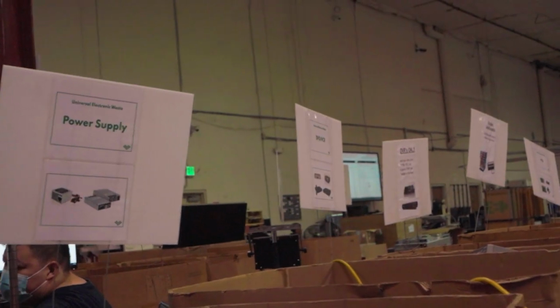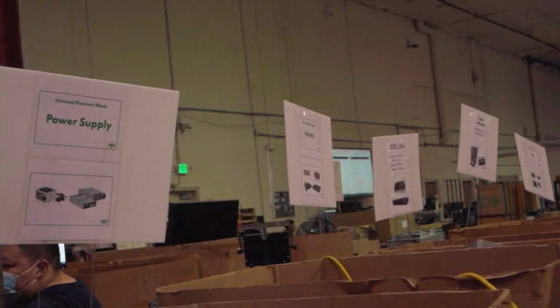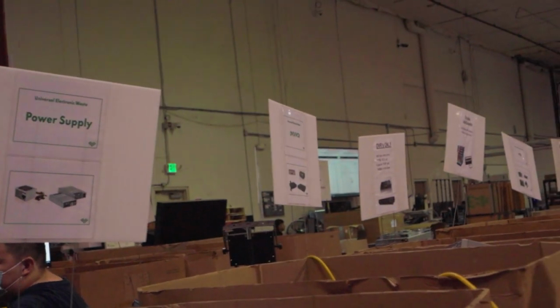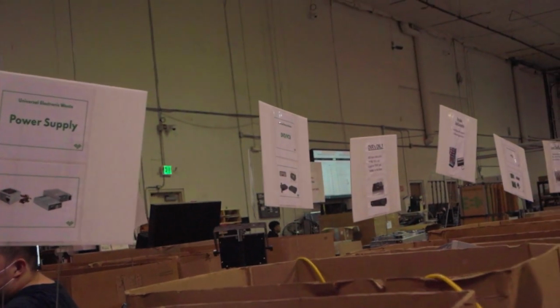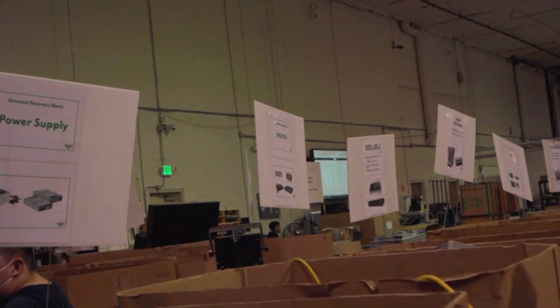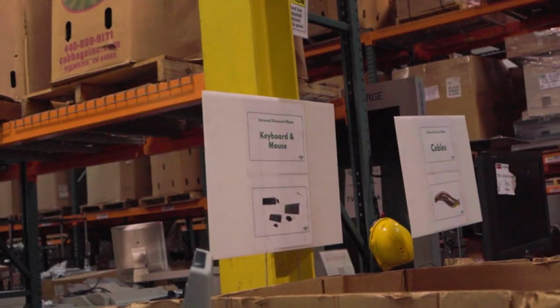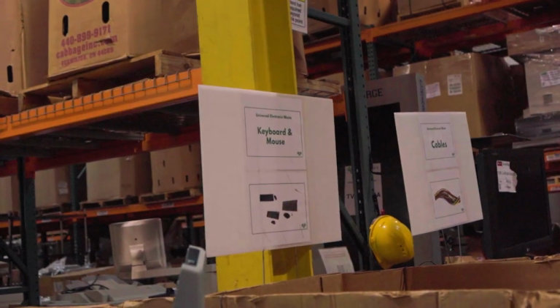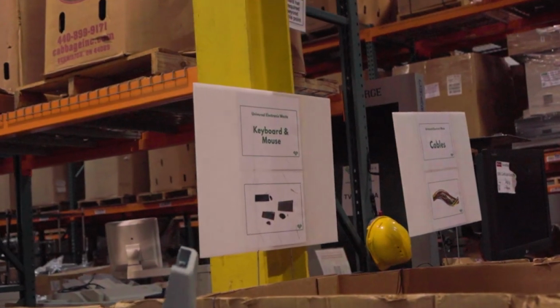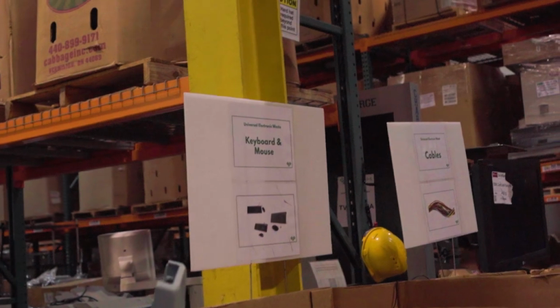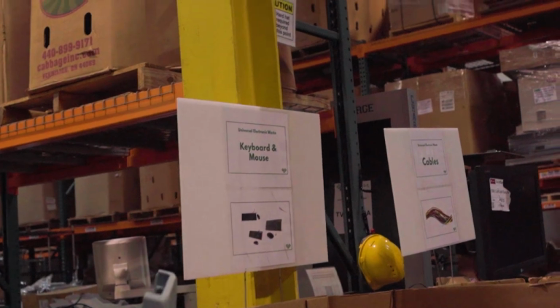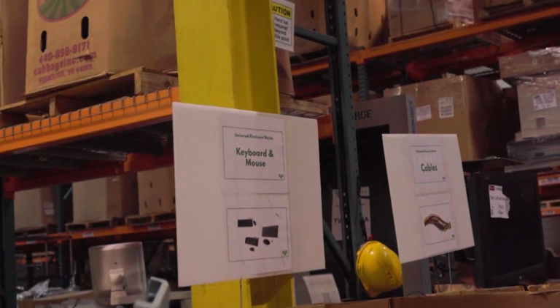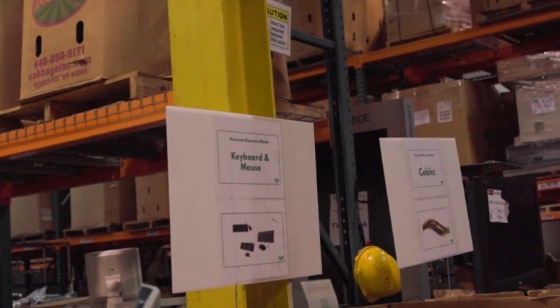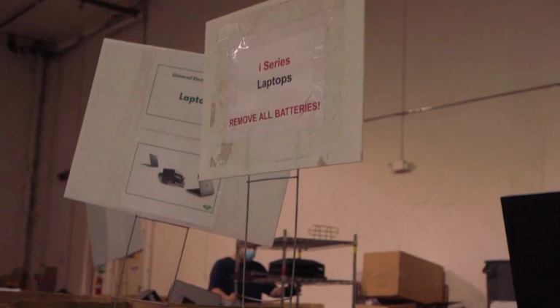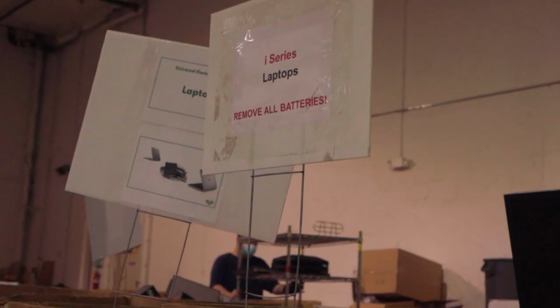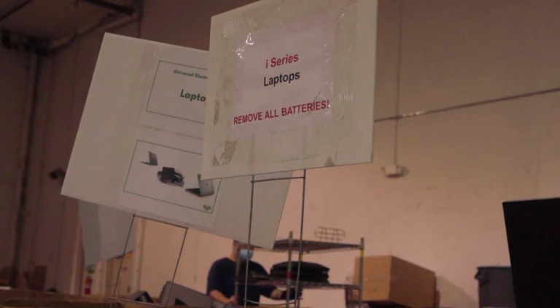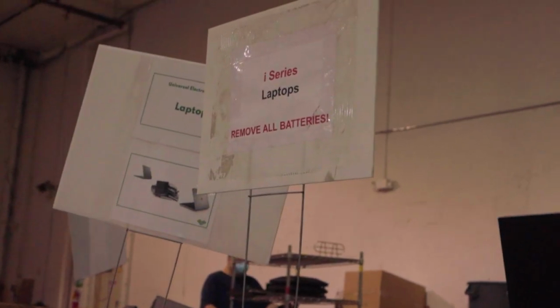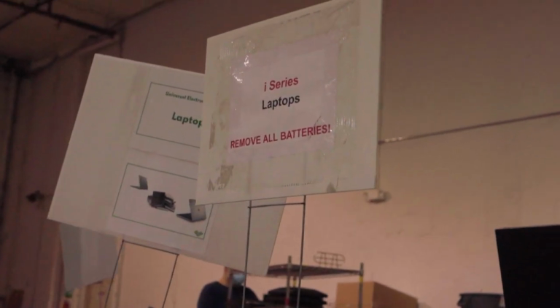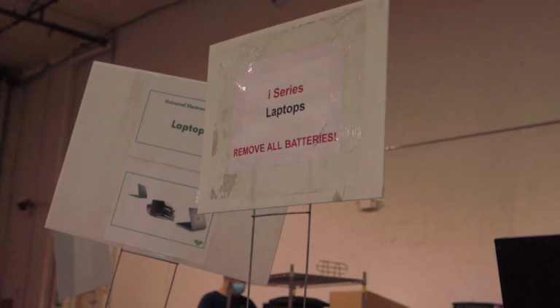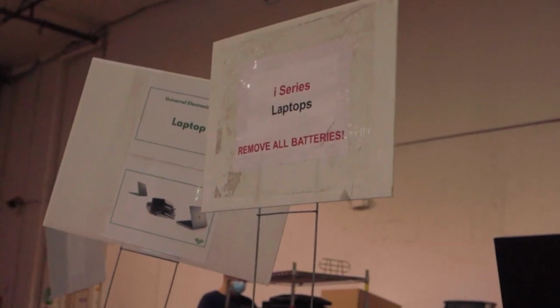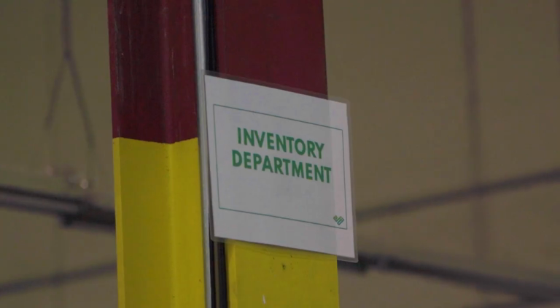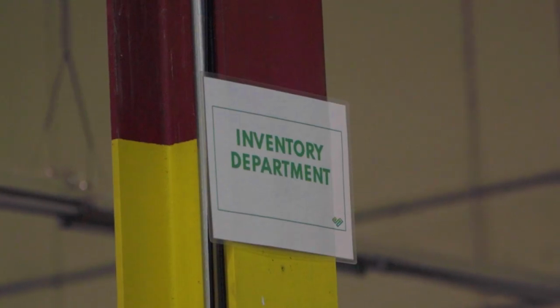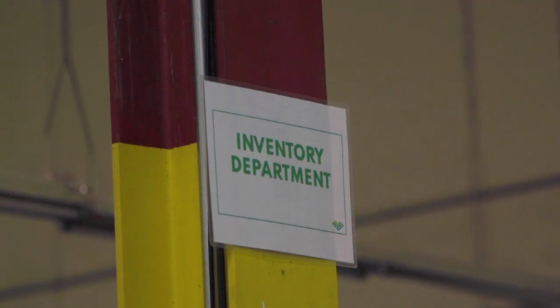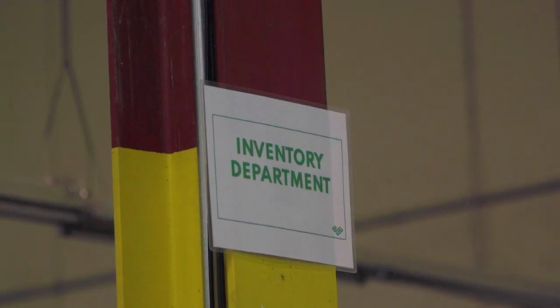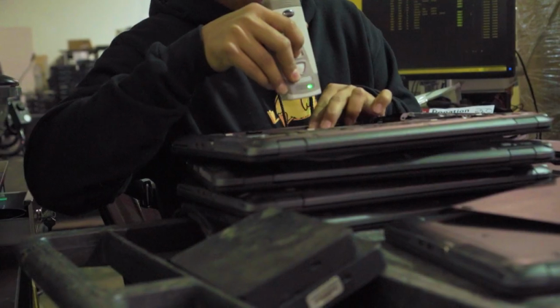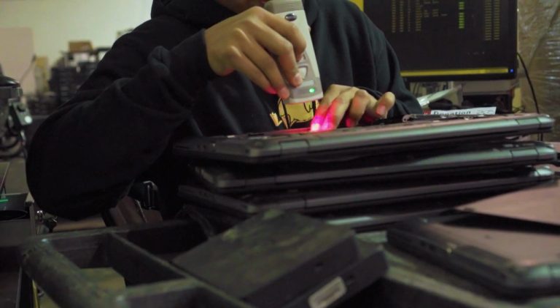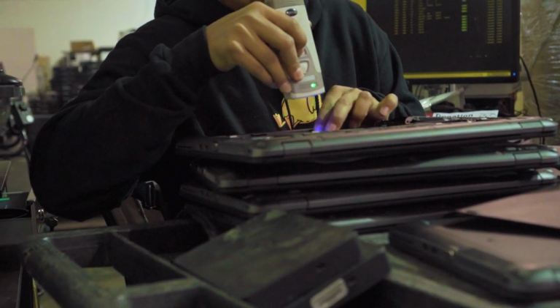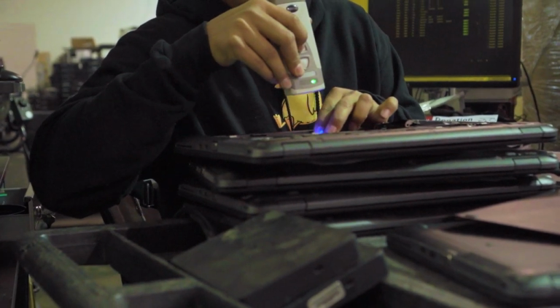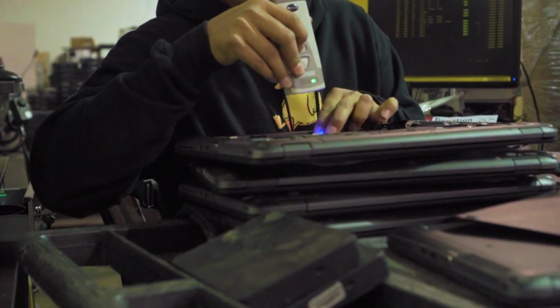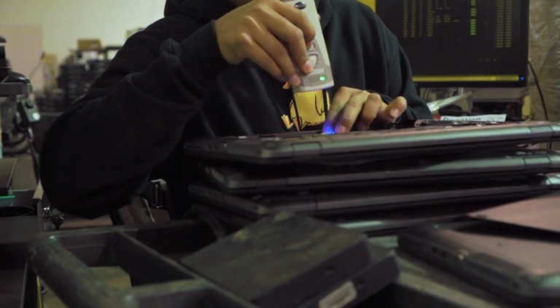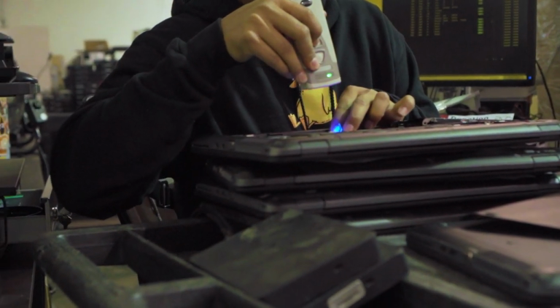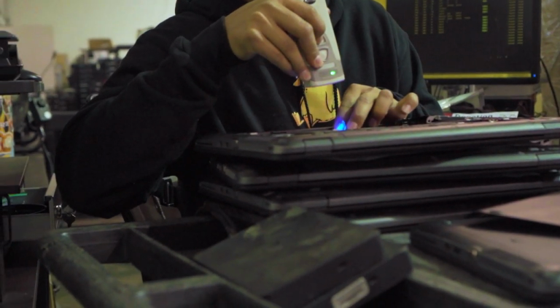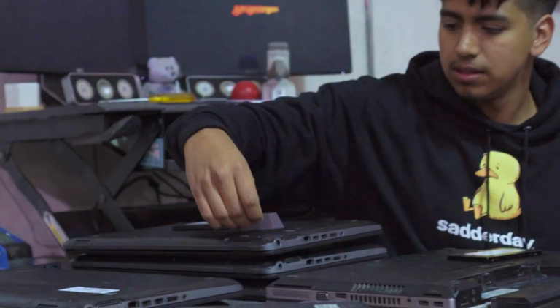Sorting goes through peripherals and devices. The devices then go to inventory, and after the device has been inventoried,